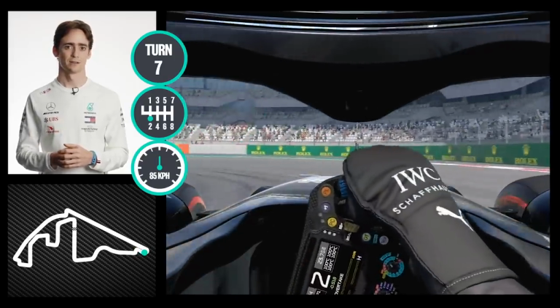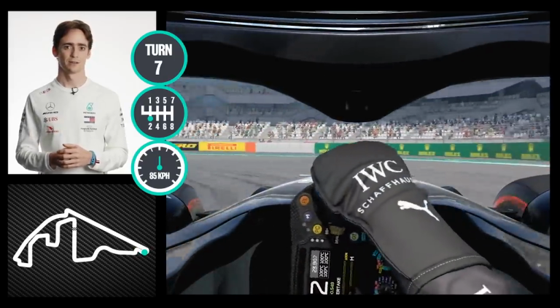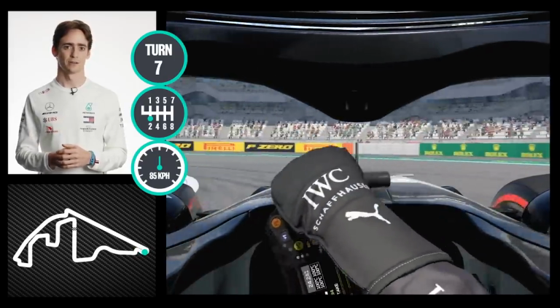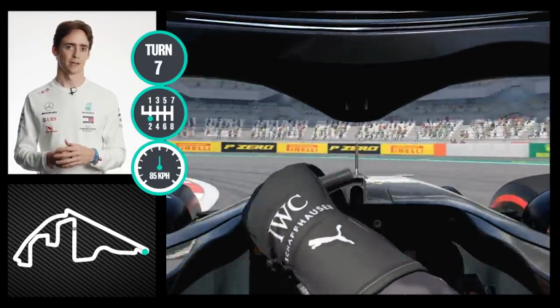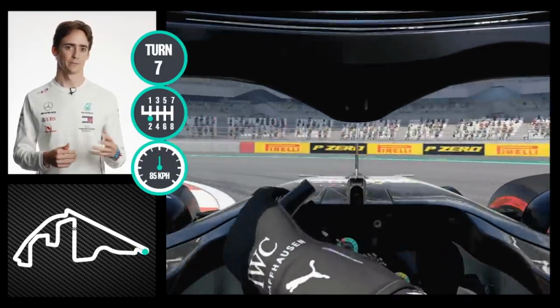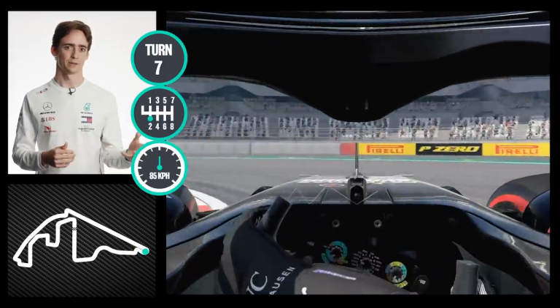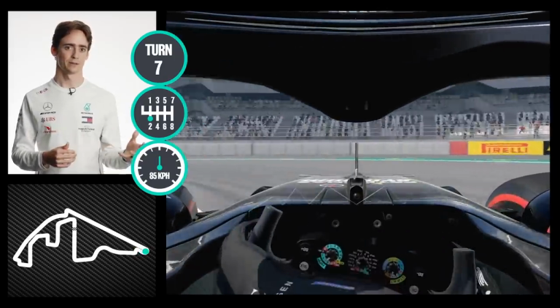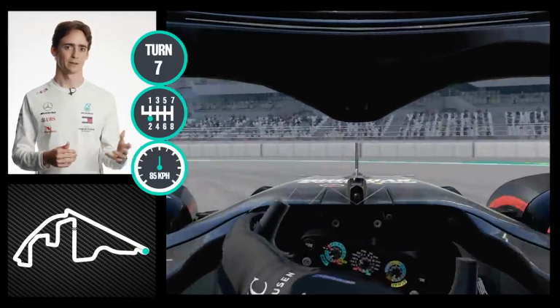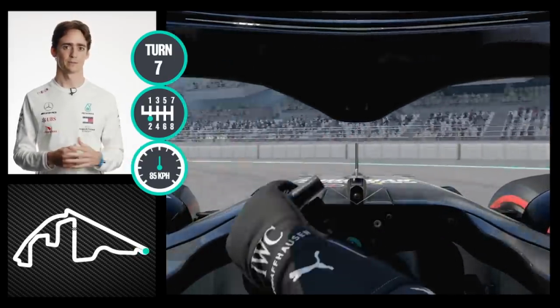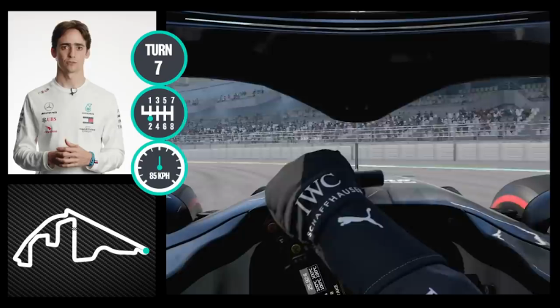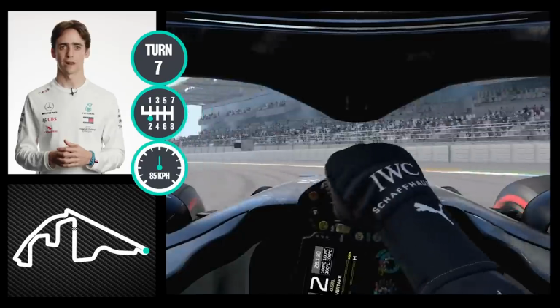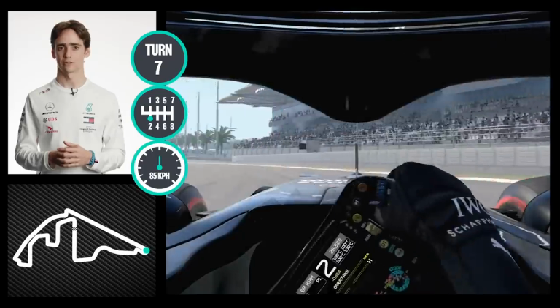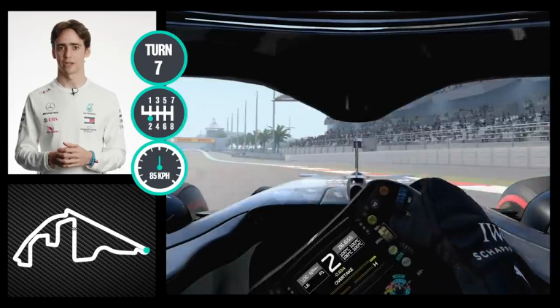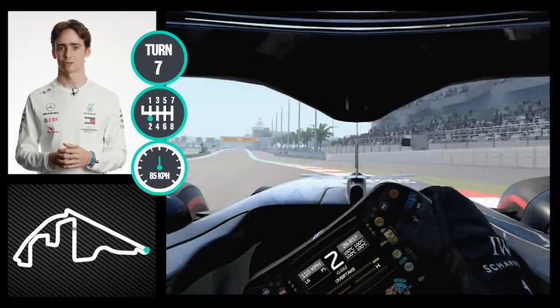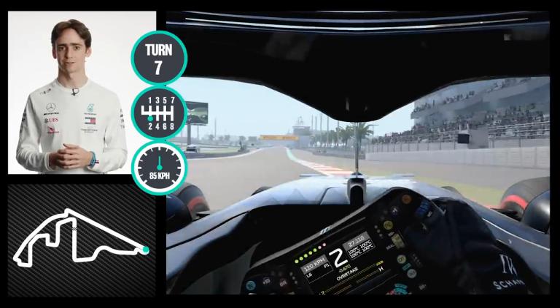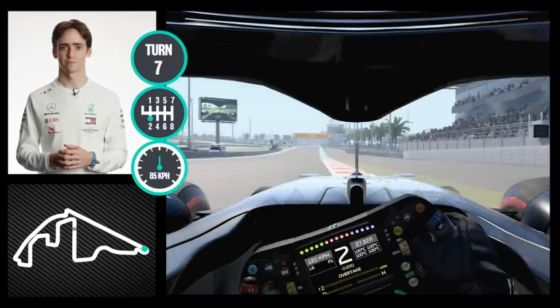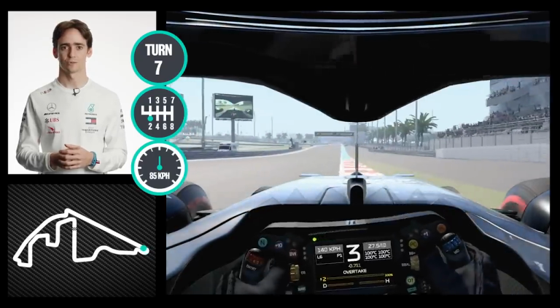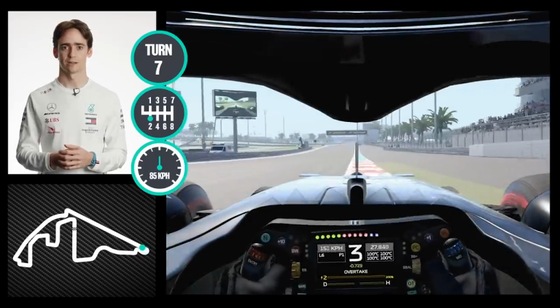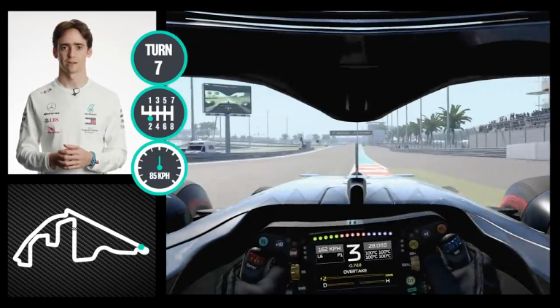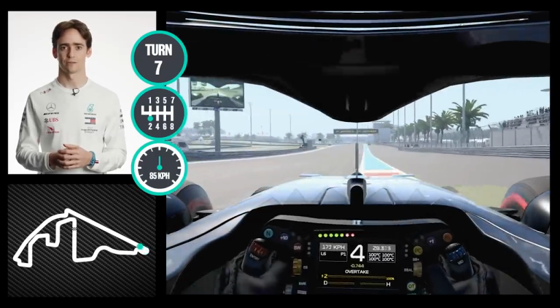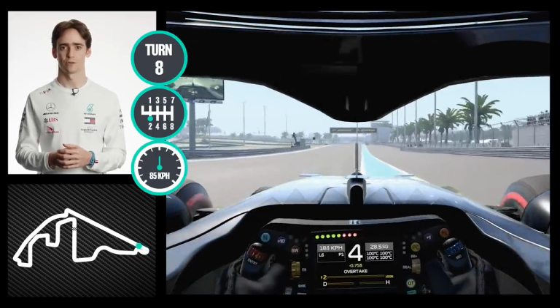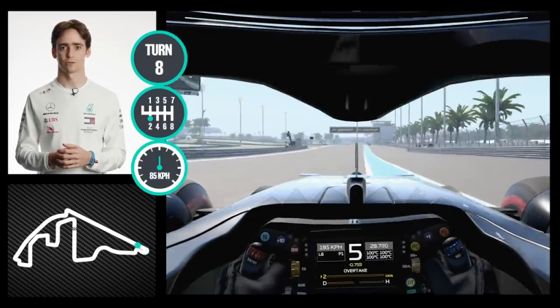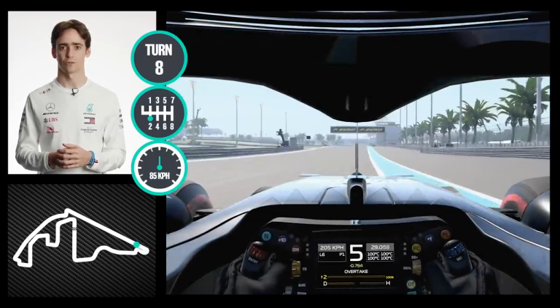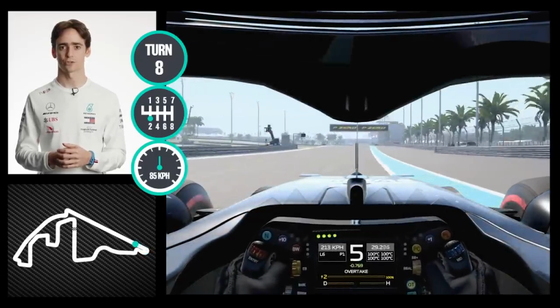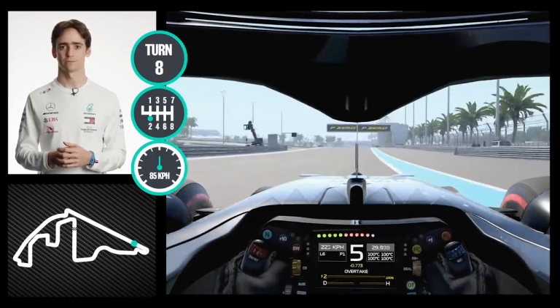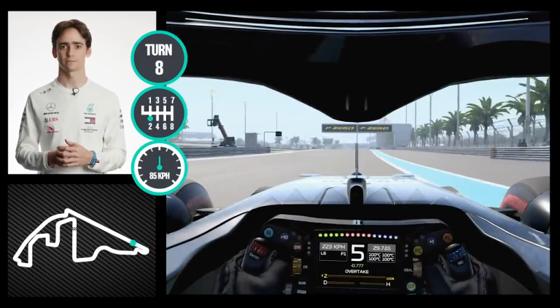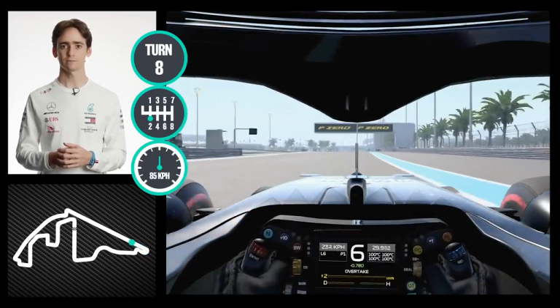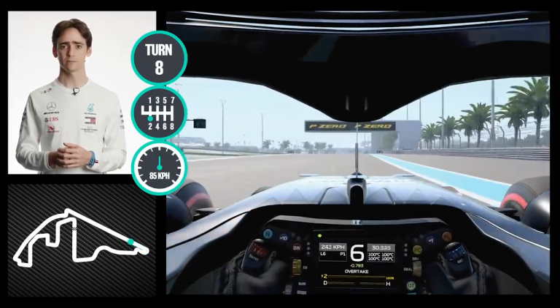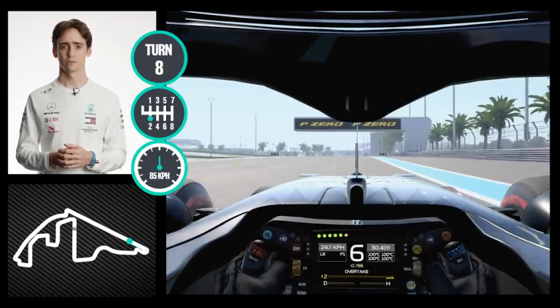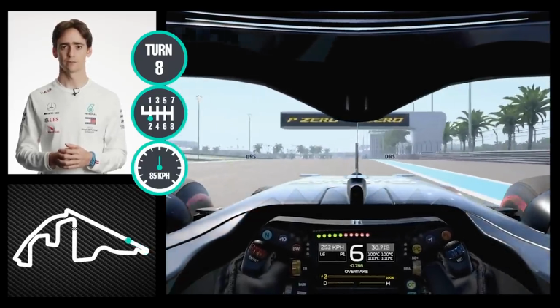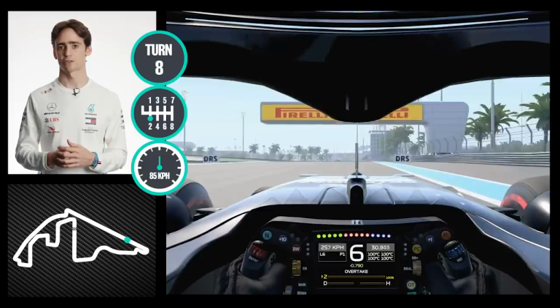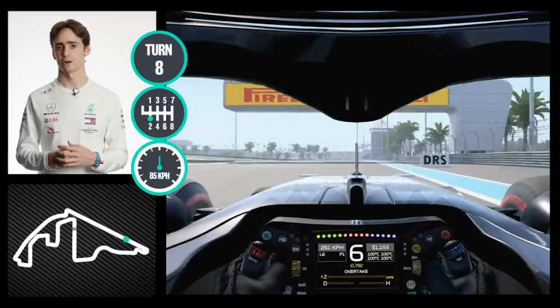Here on the hairpin as well, a lot of patience to get a very good traction into the back straight.